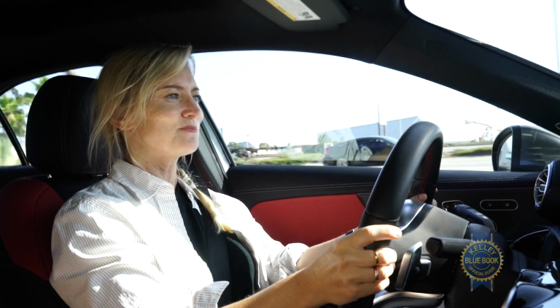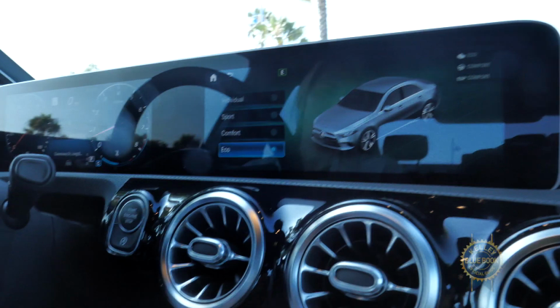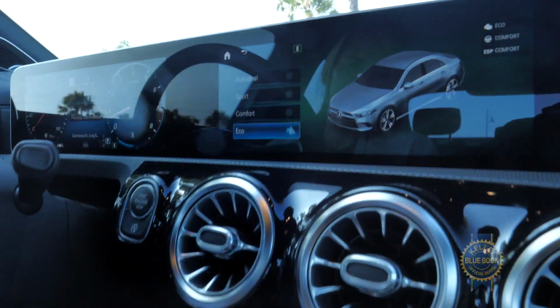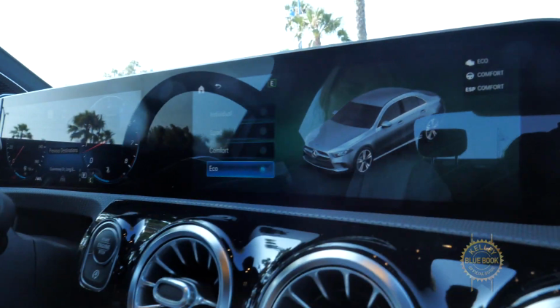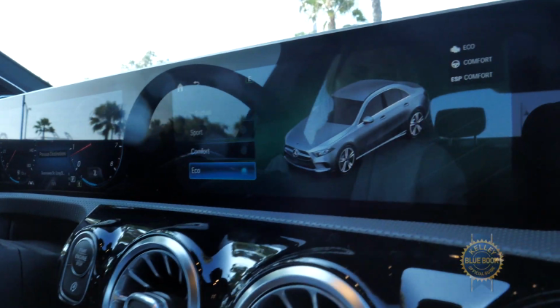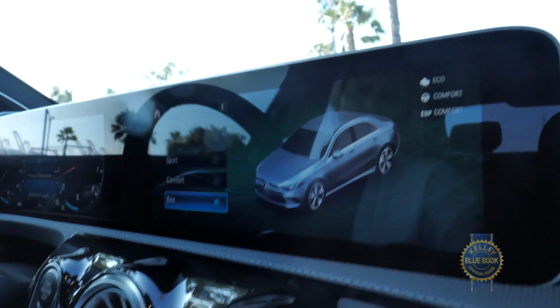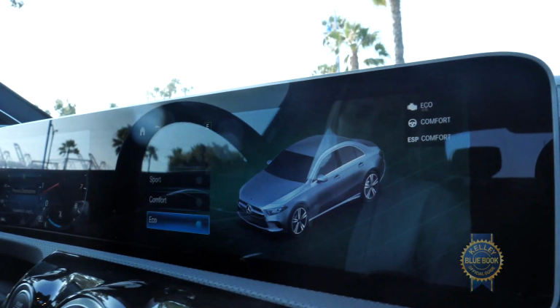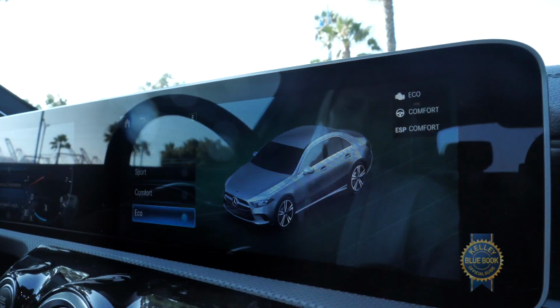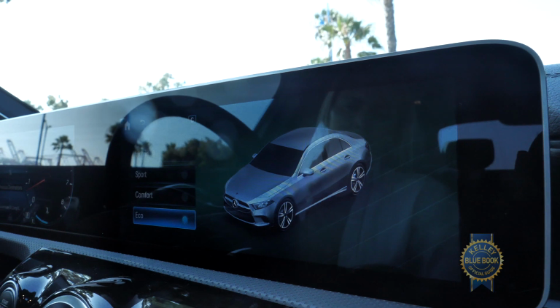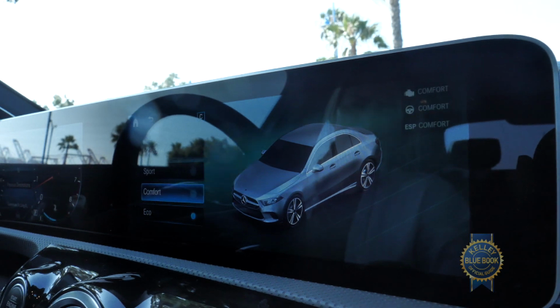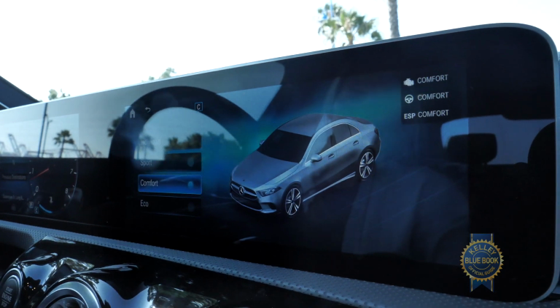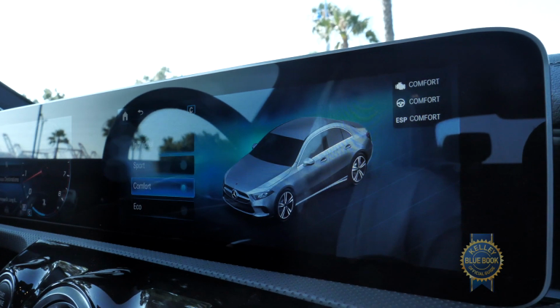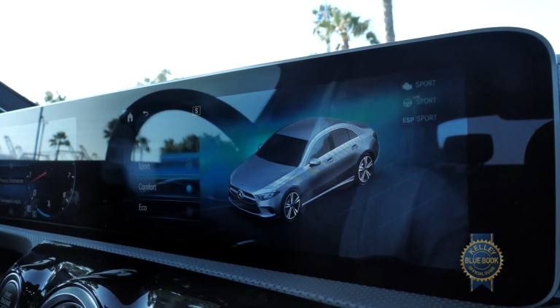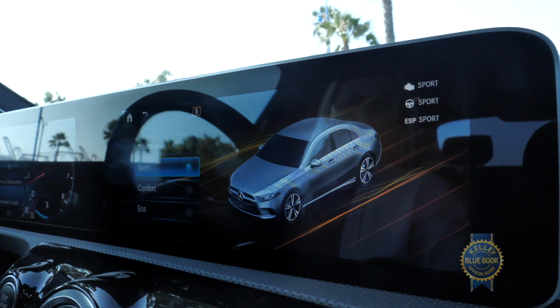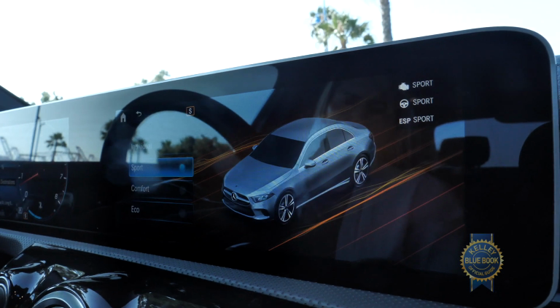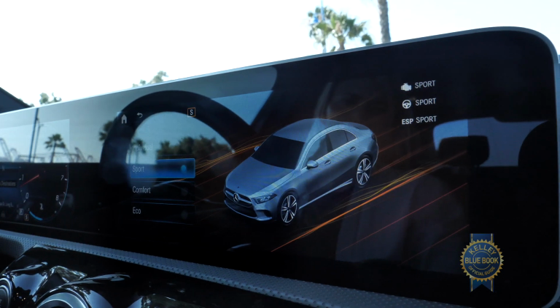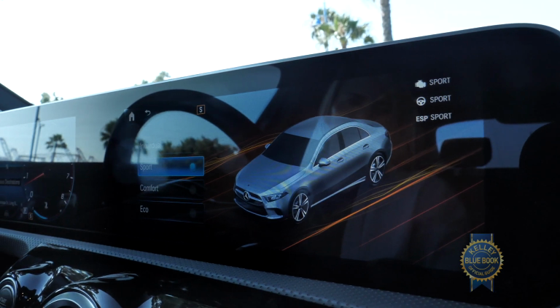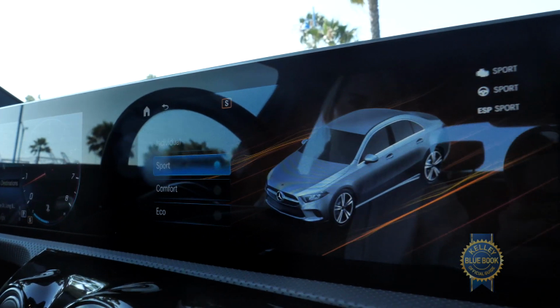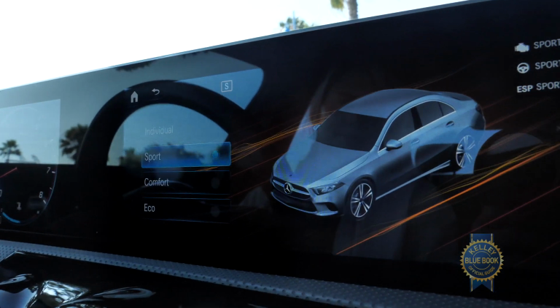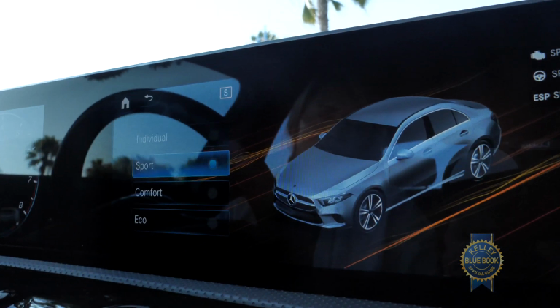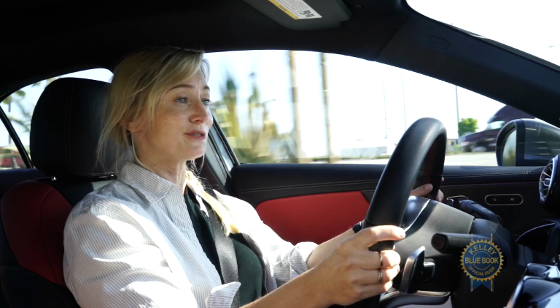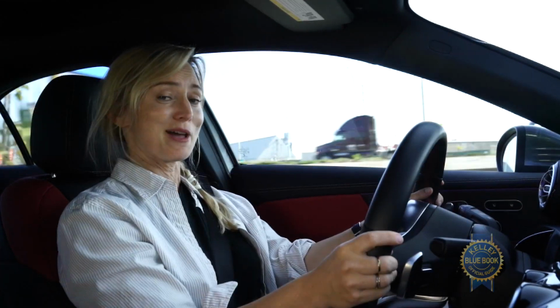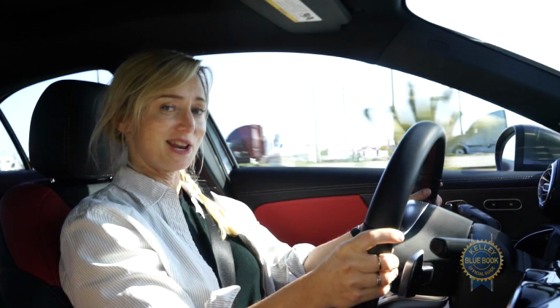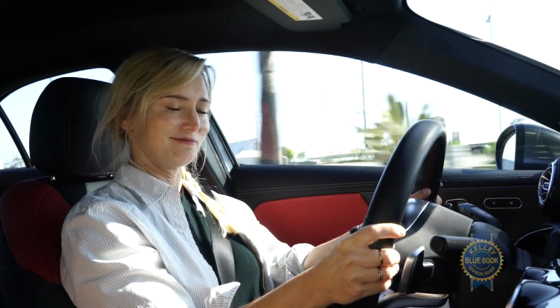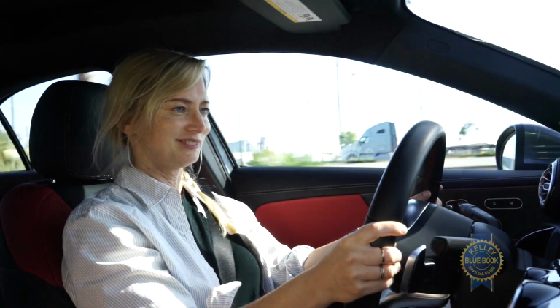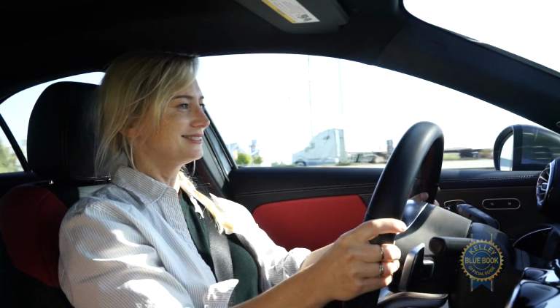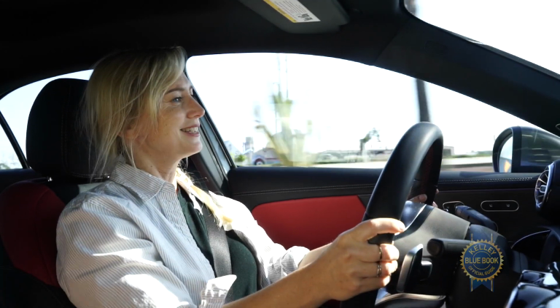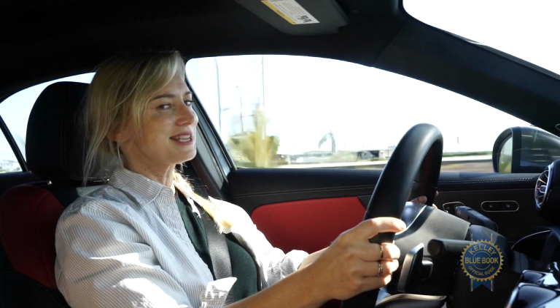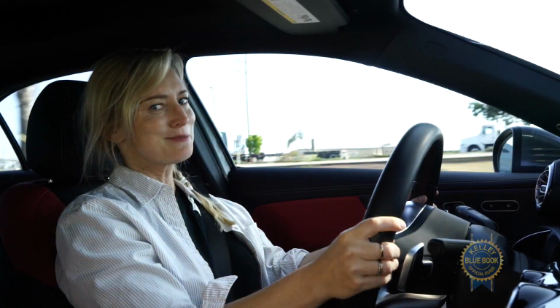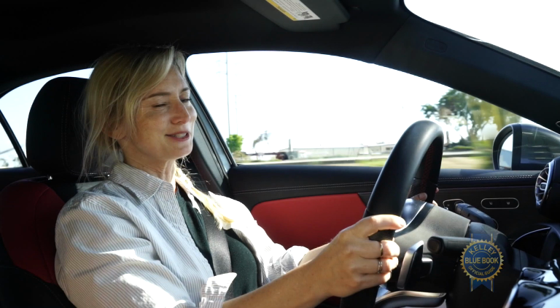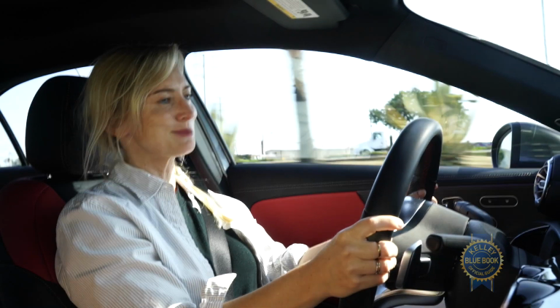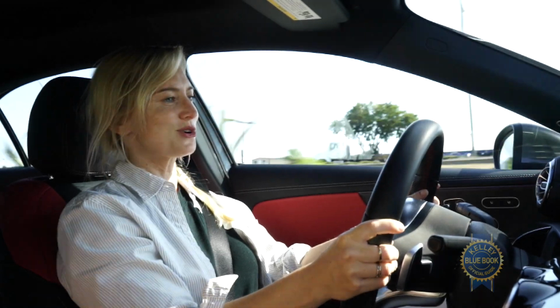There are four different drive modes: Eco, Comfort, Sport, and Individual. But for my money I'm going to keep it in Sport.